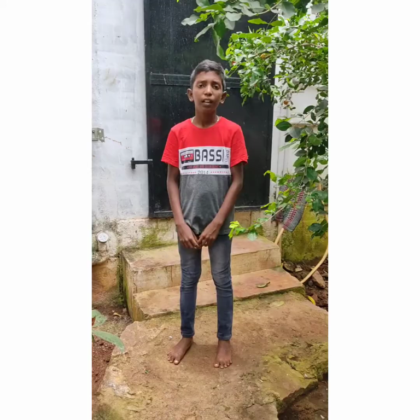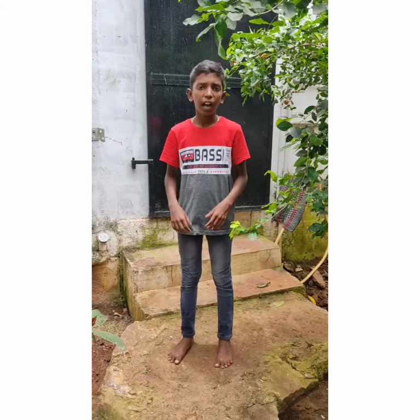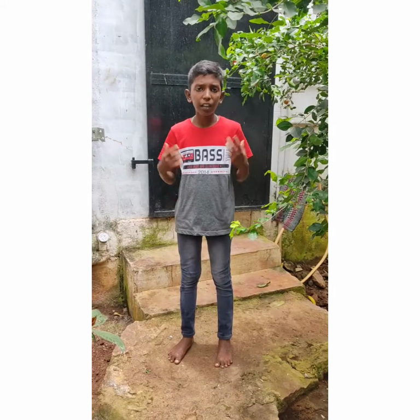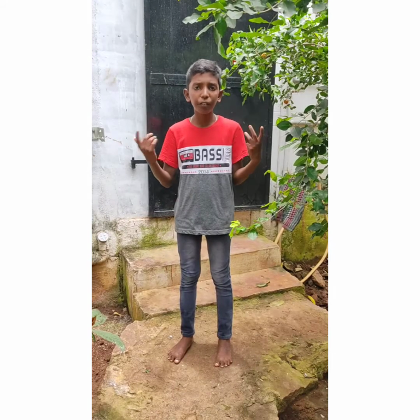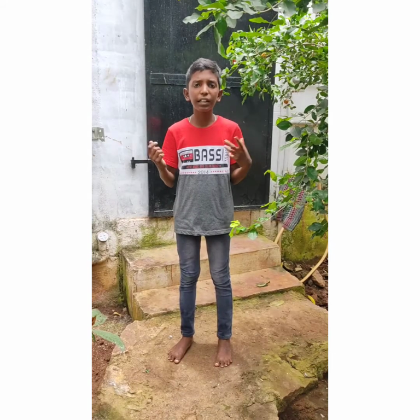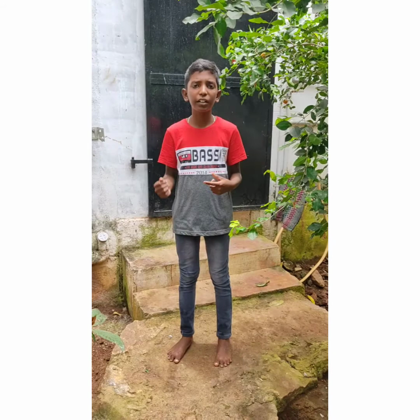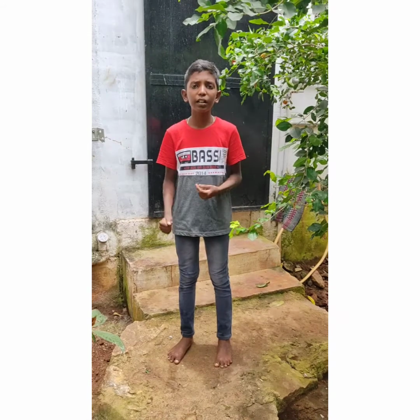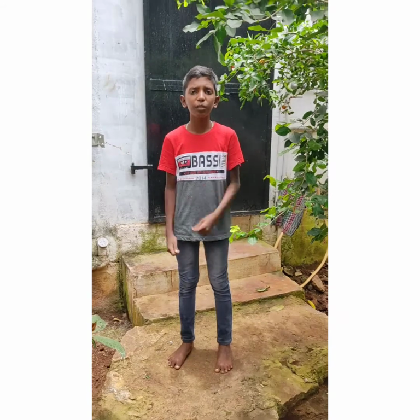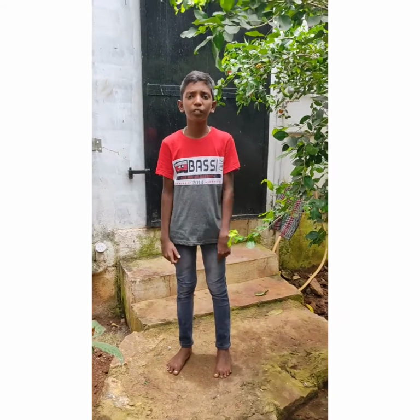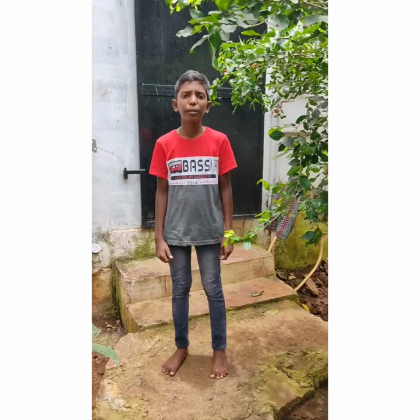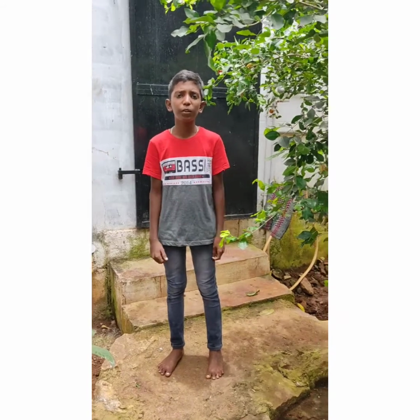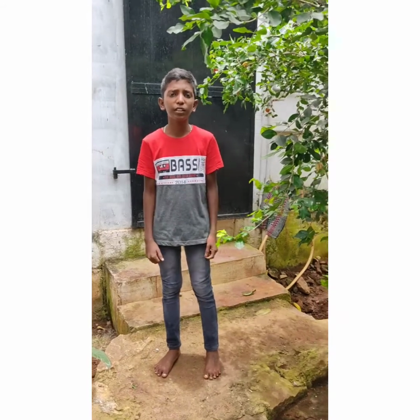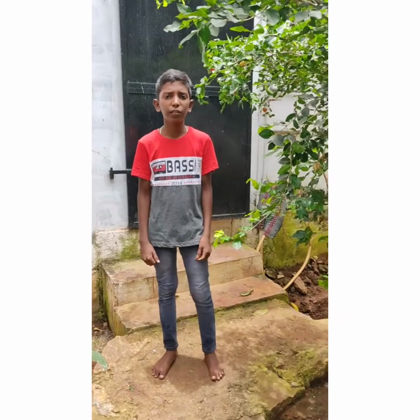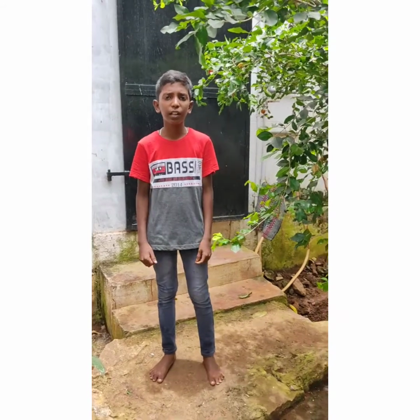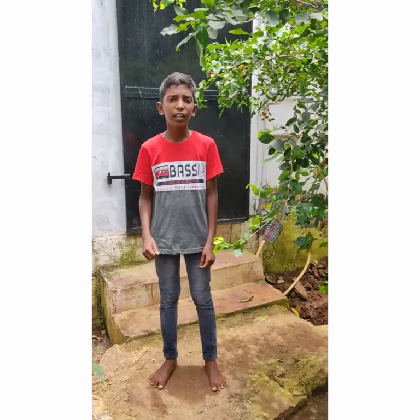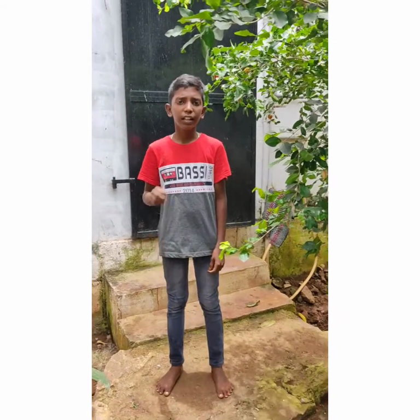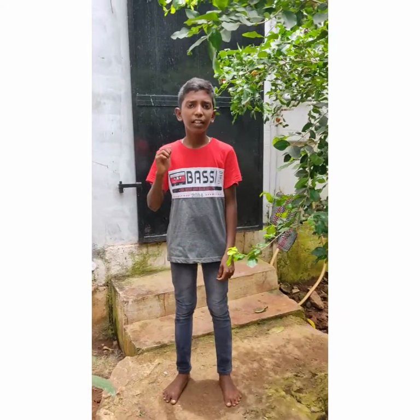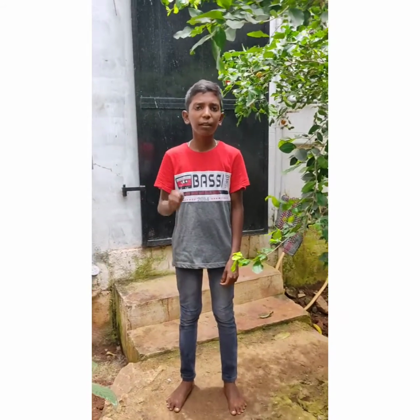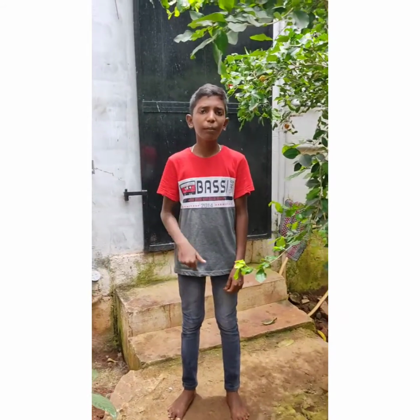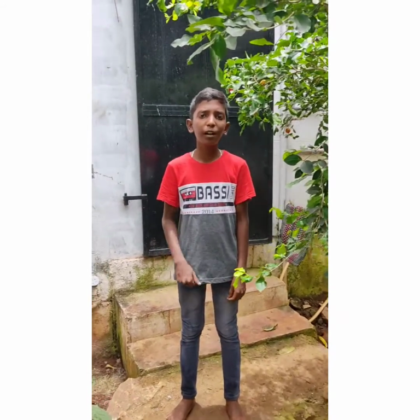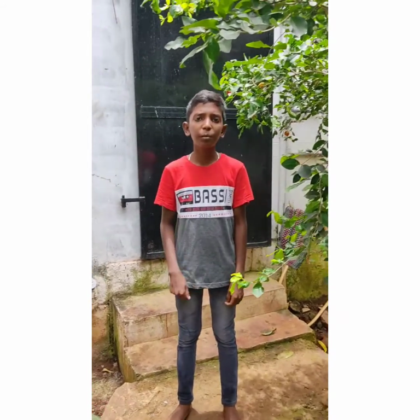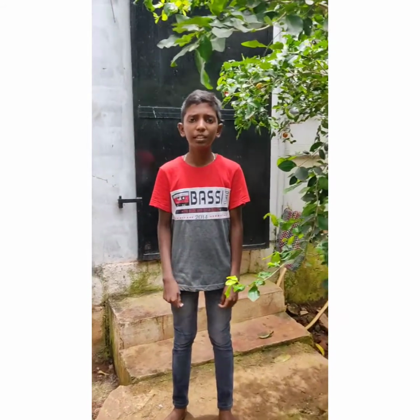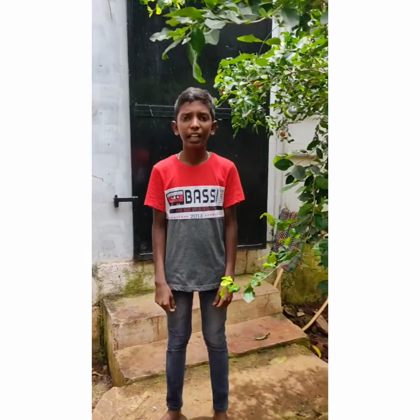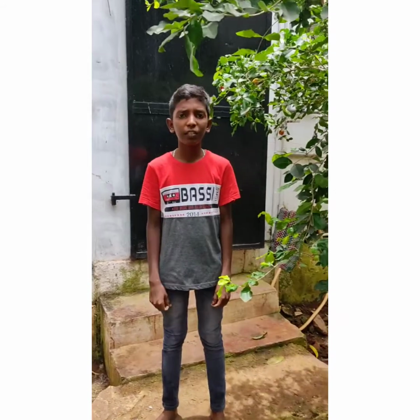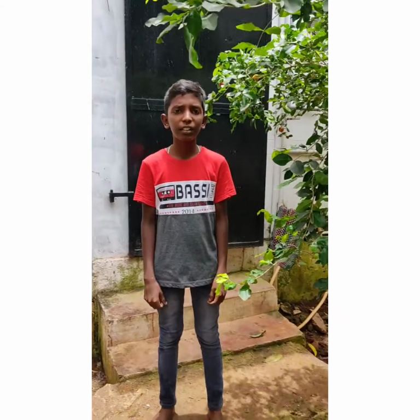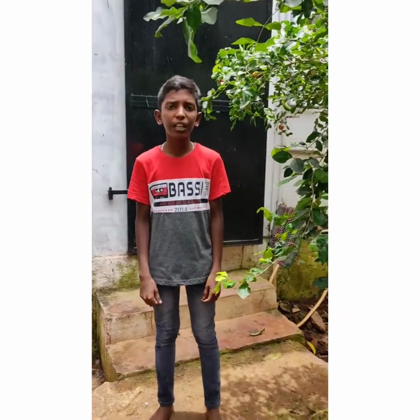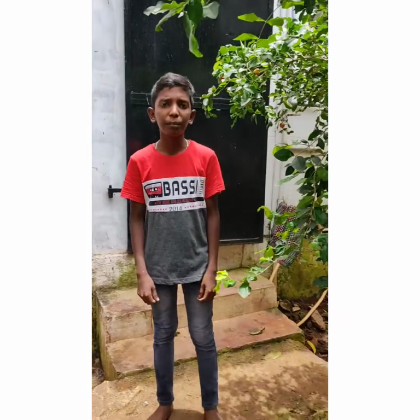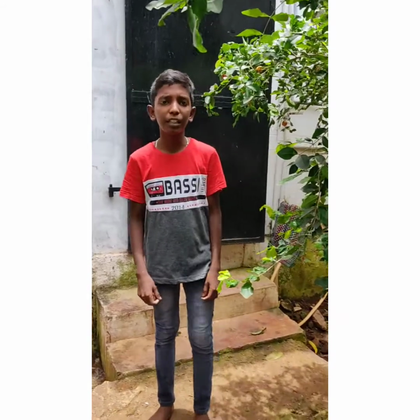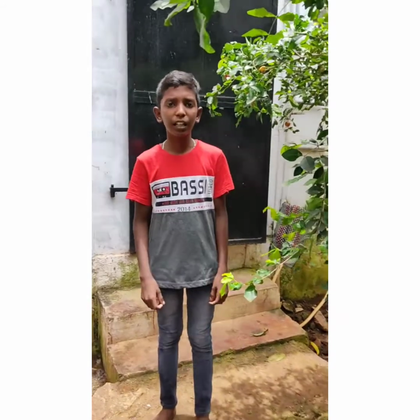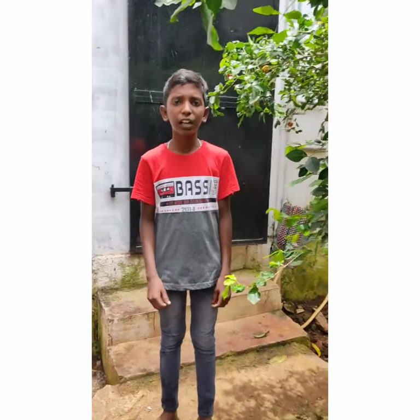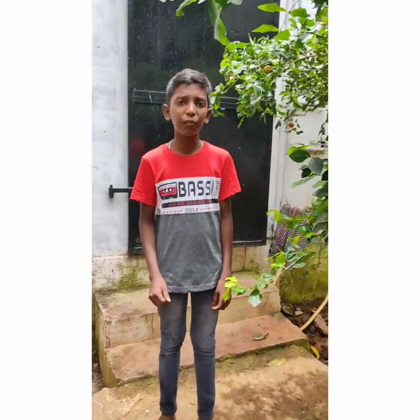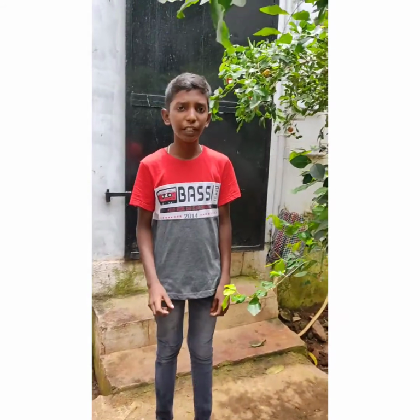Hi friends, welcome to our M.K.O.L.S.A. VLOG. In this video, we are going to talk about cut-fish.